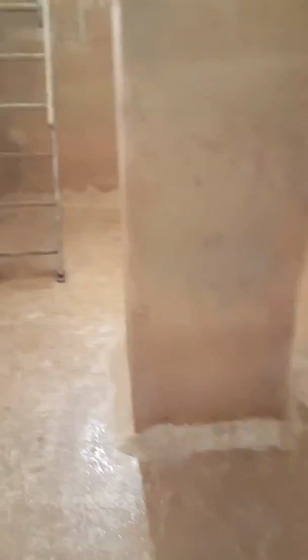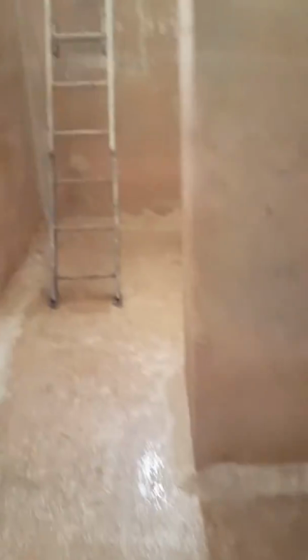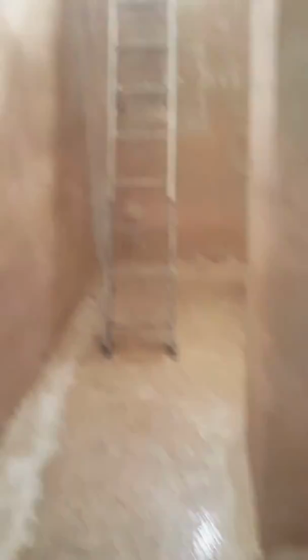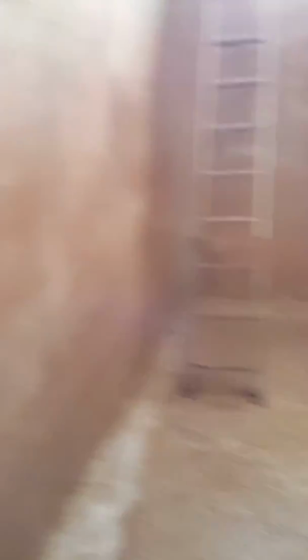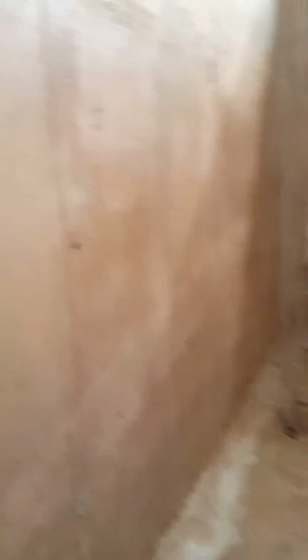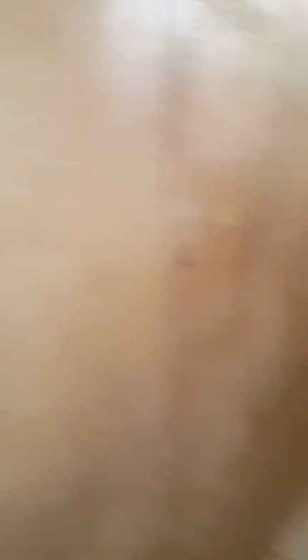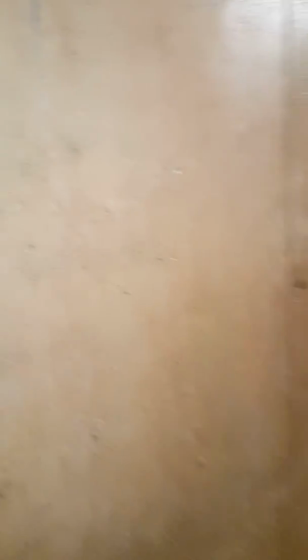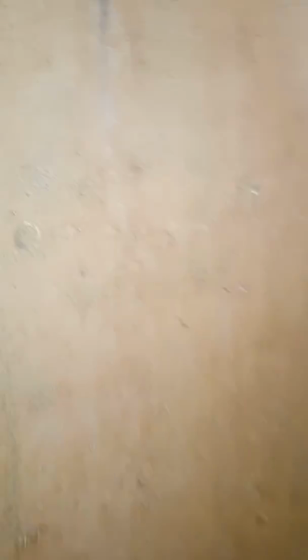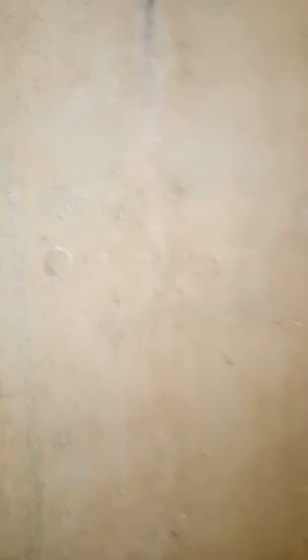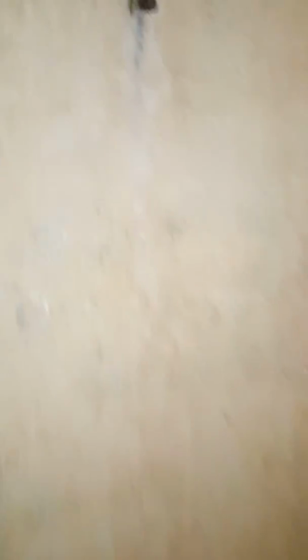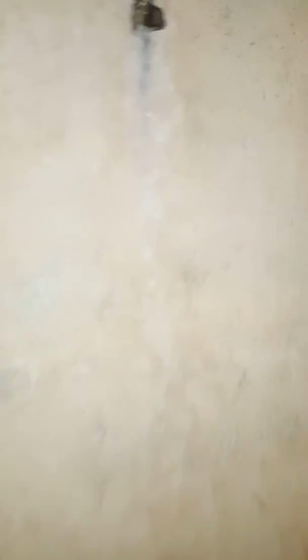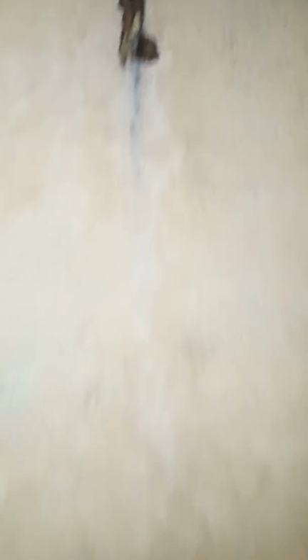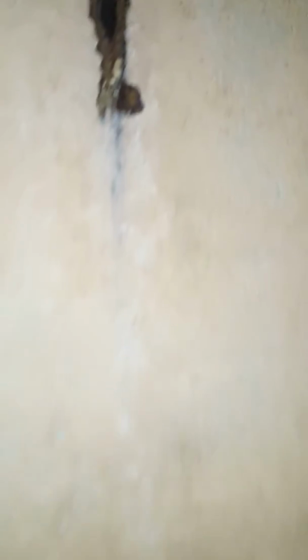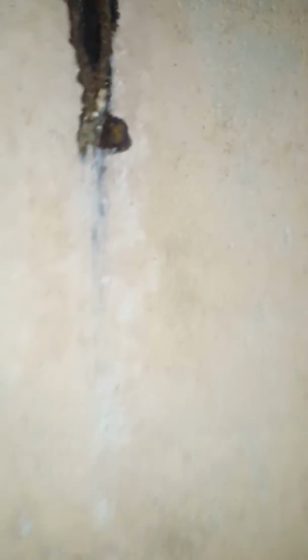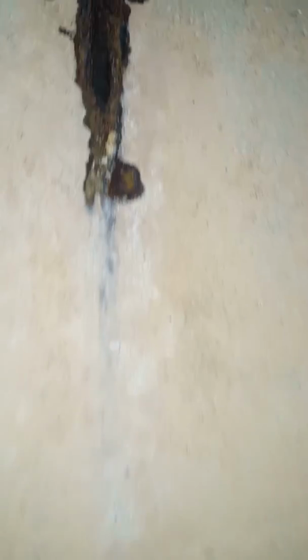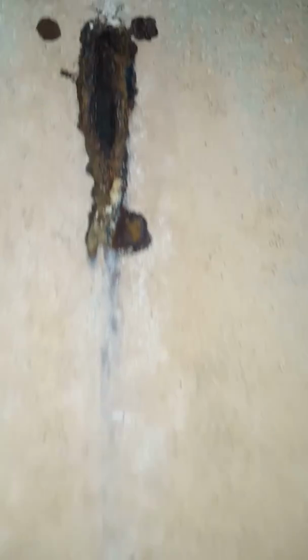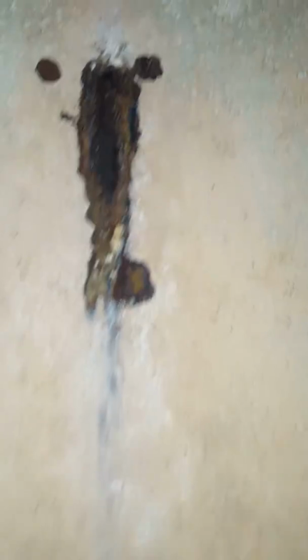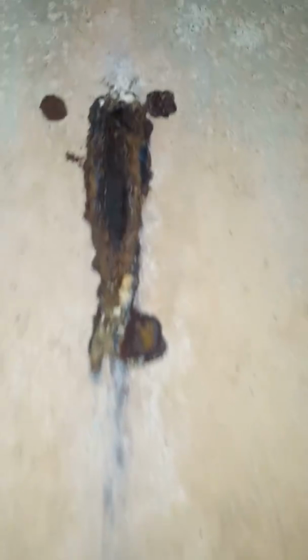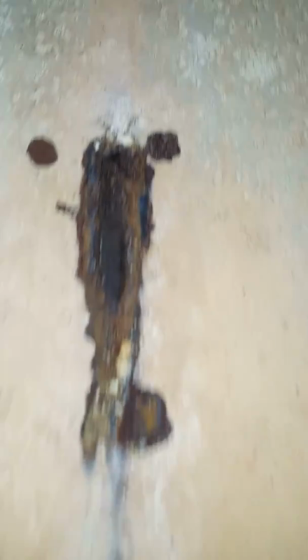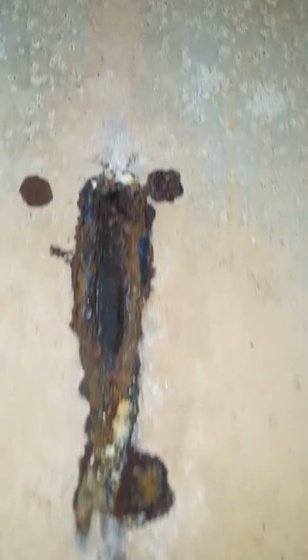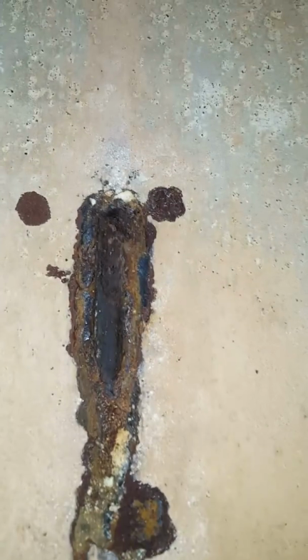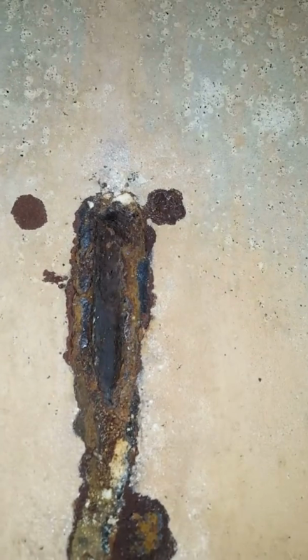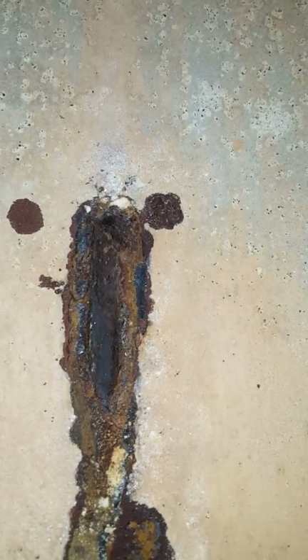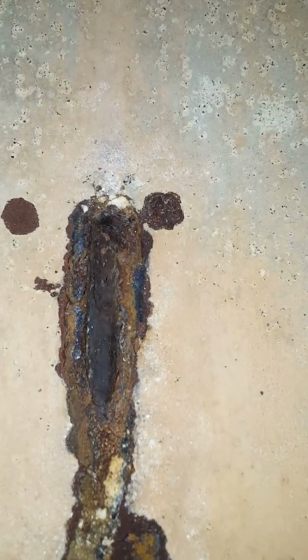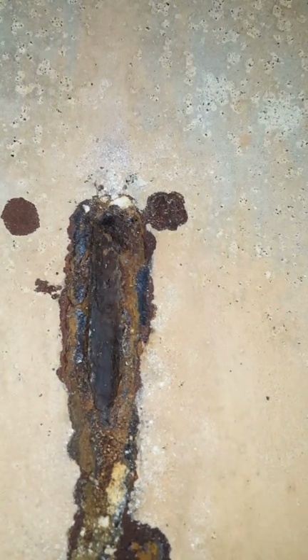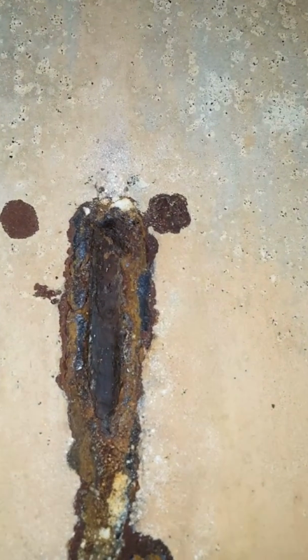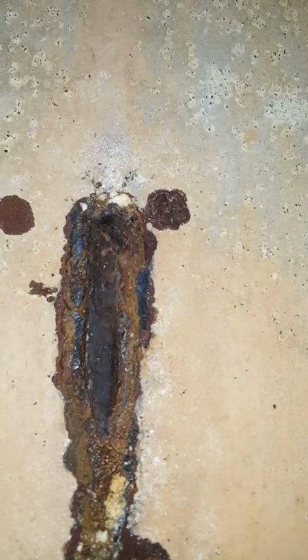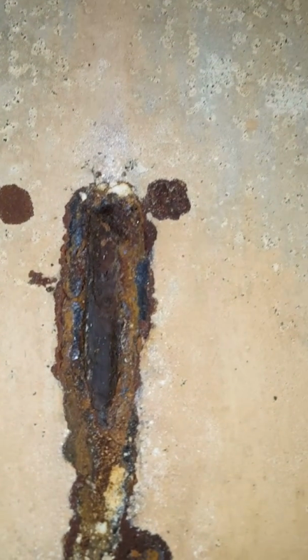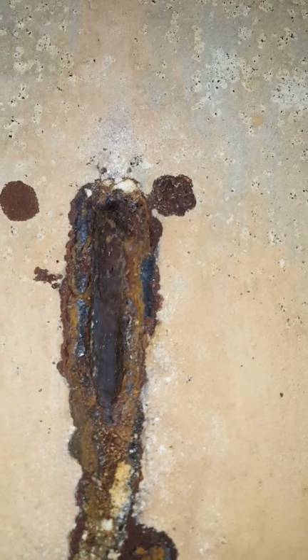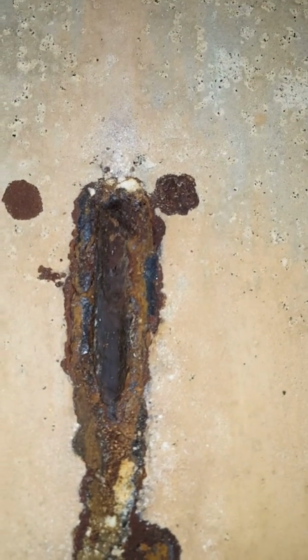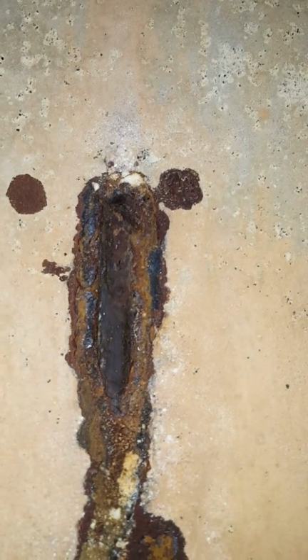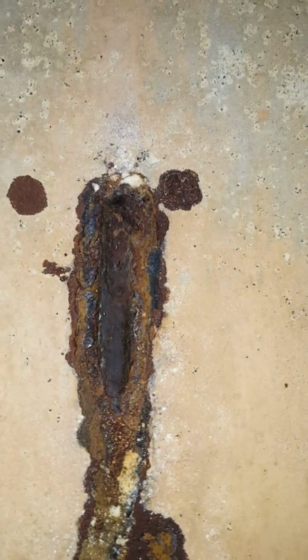One of the rust spots — you can clearly see there's a piece of rebar right there.